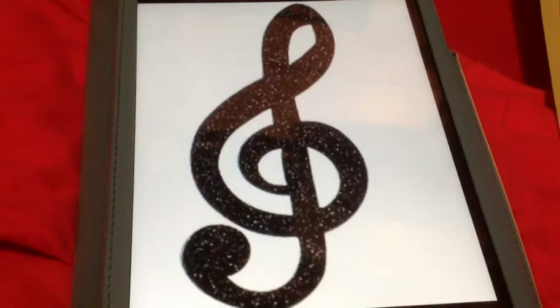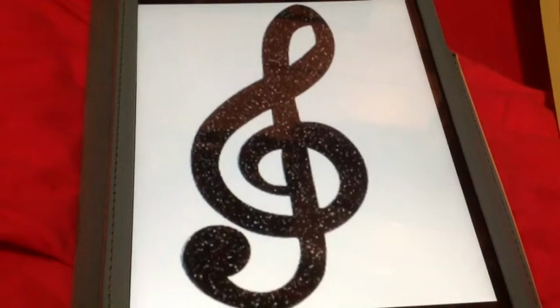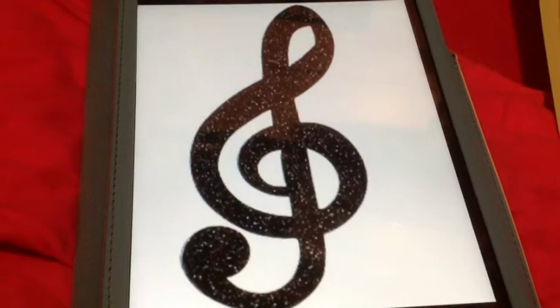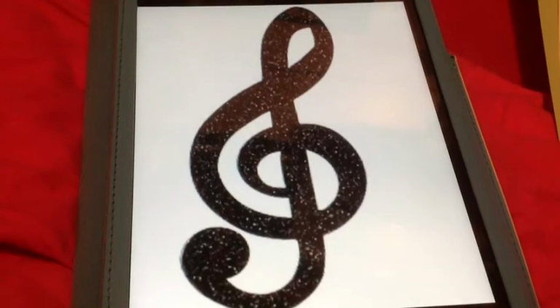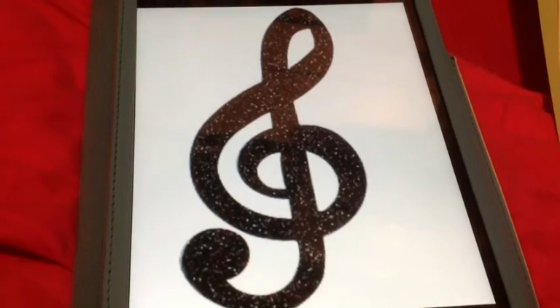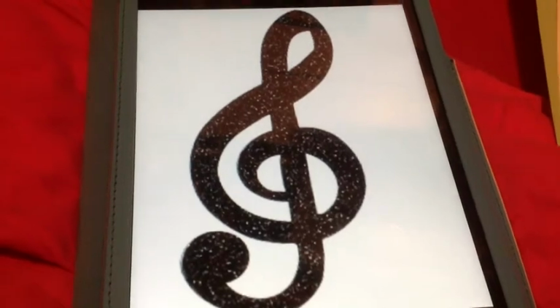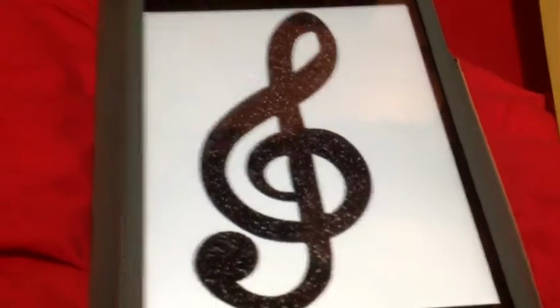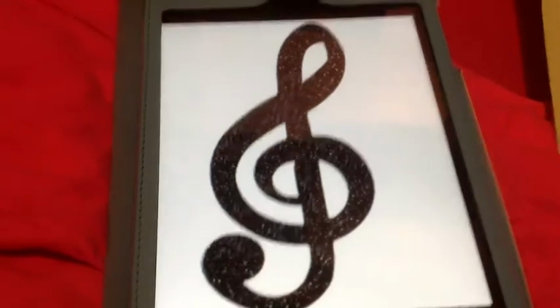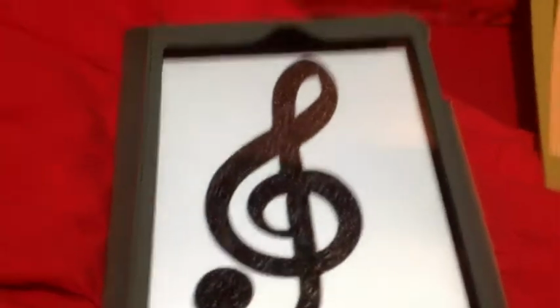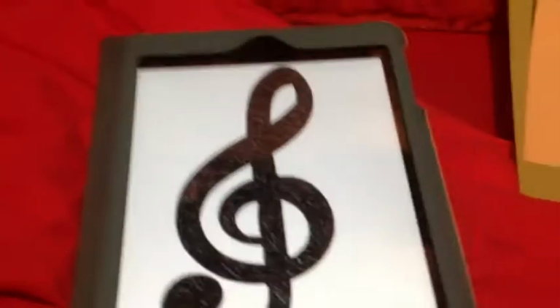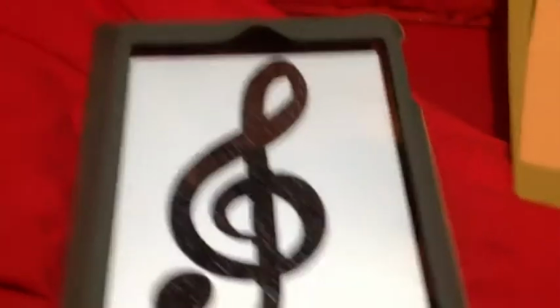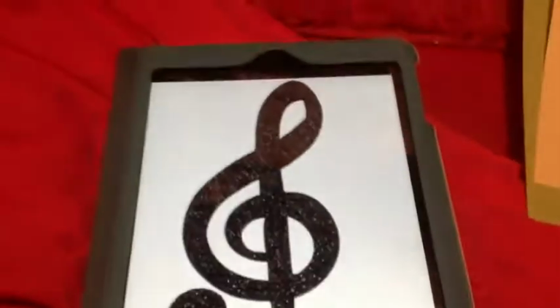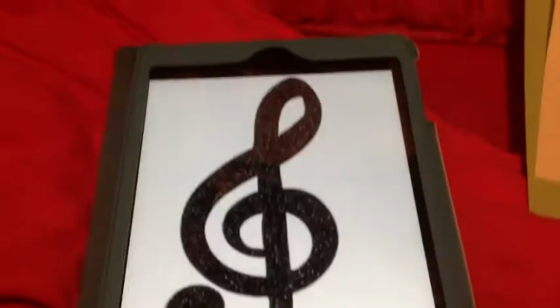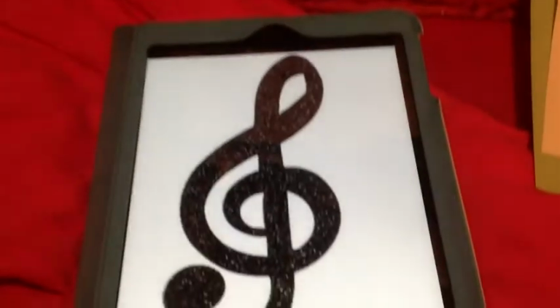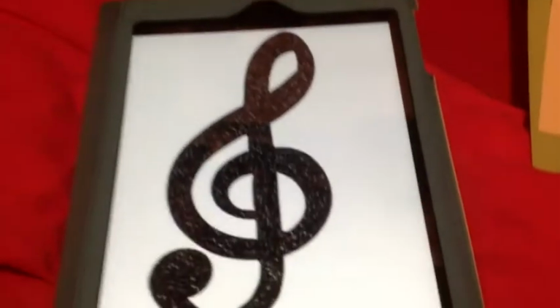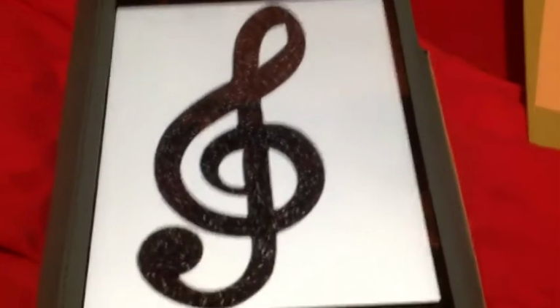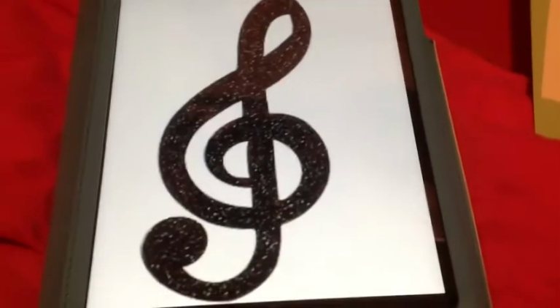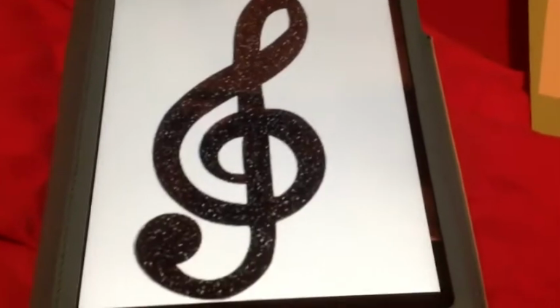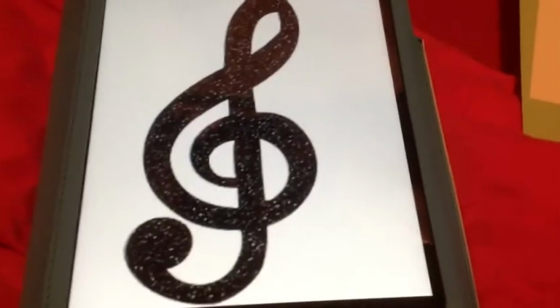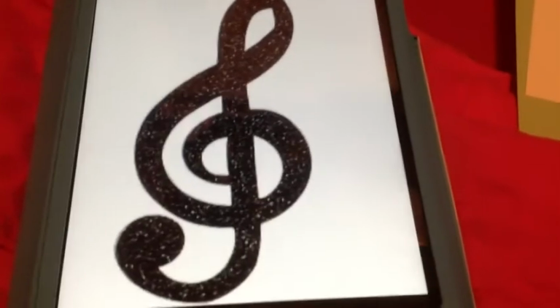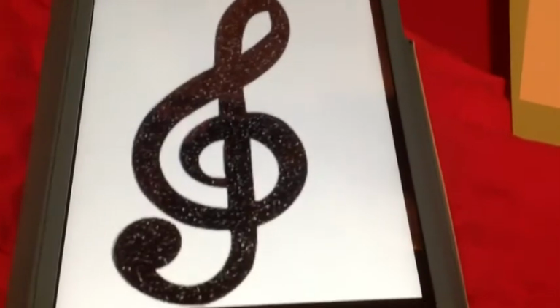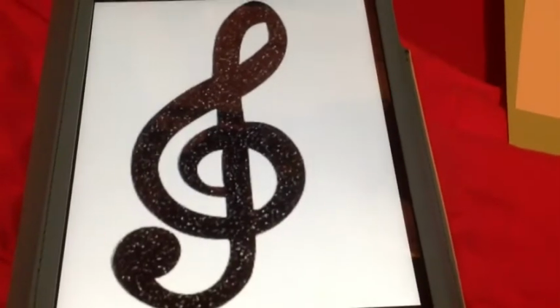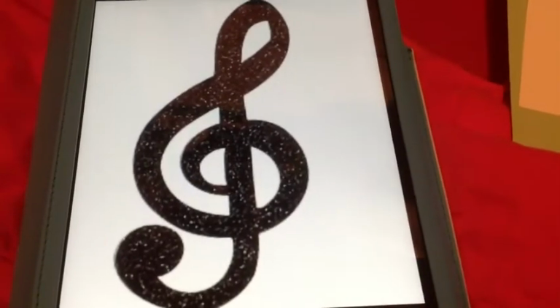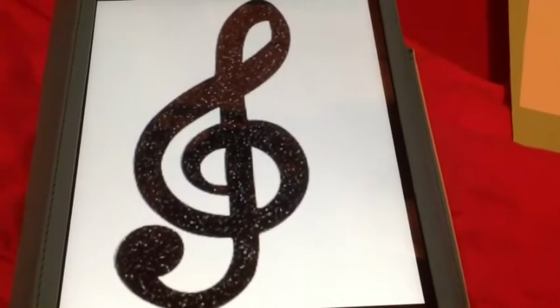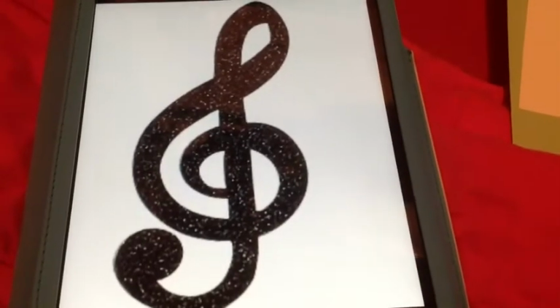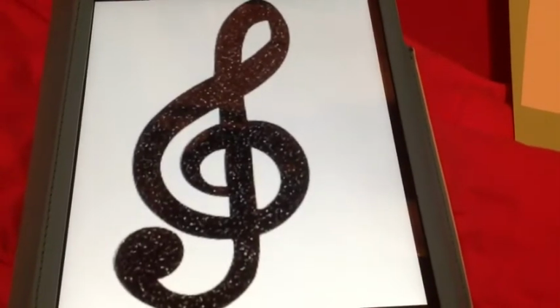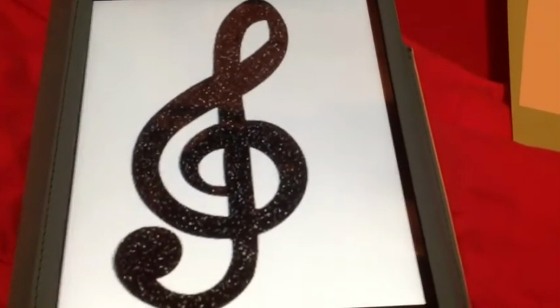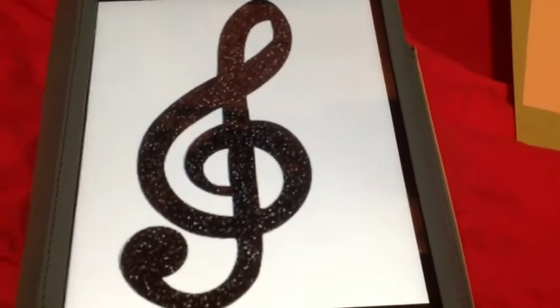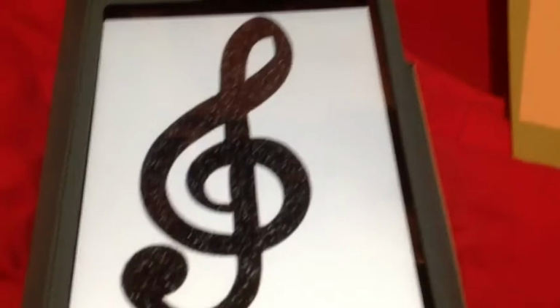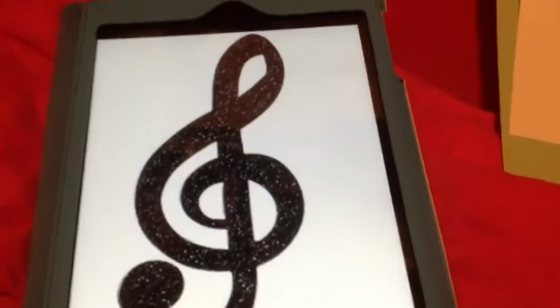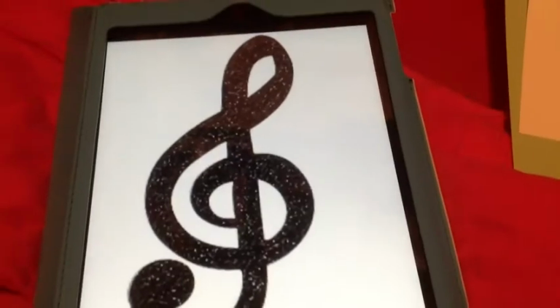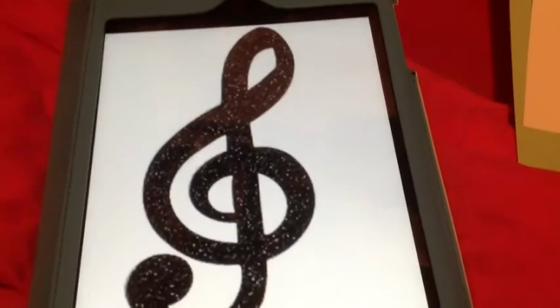Hey guys, so today I'm going to be making a bookmark, which is completely unrelated to doll crafting stuff.